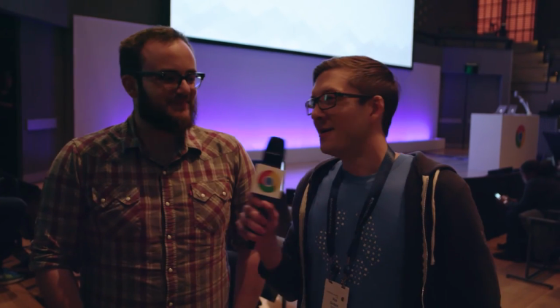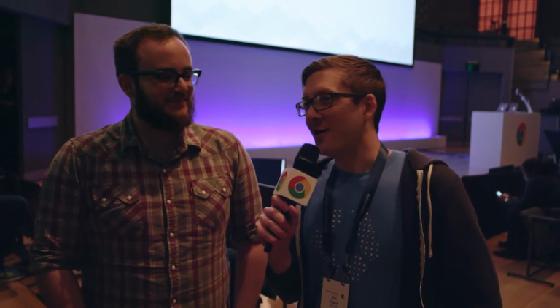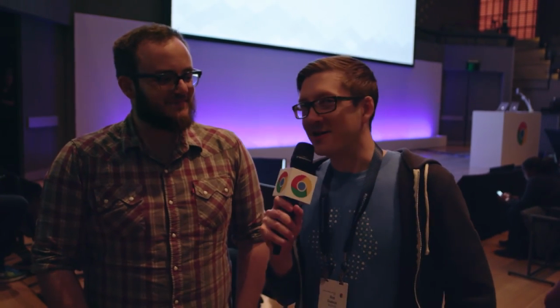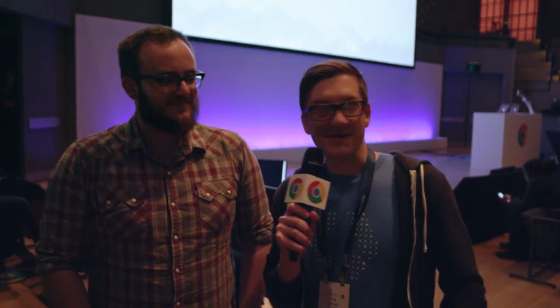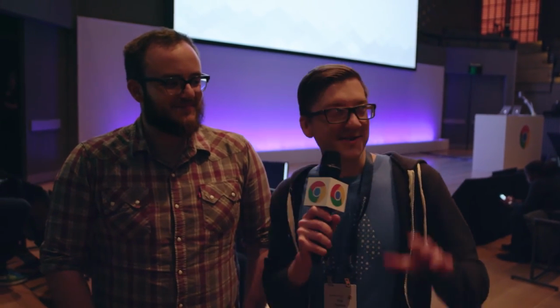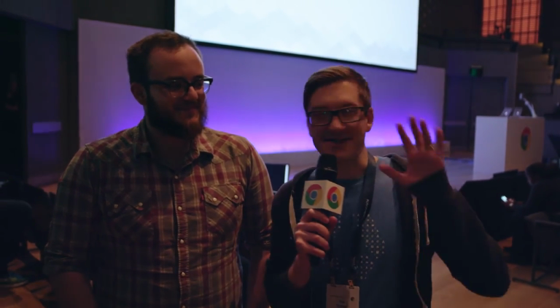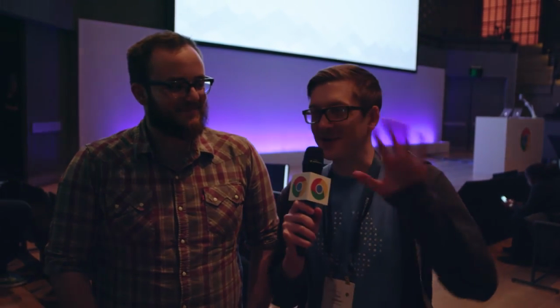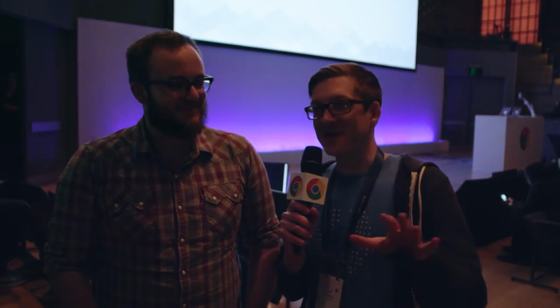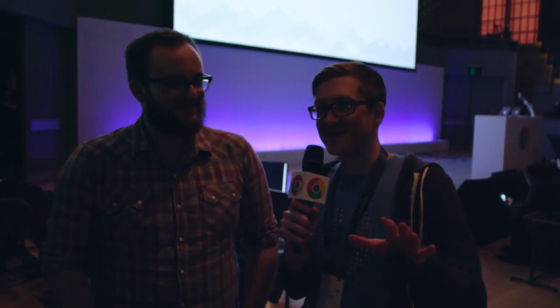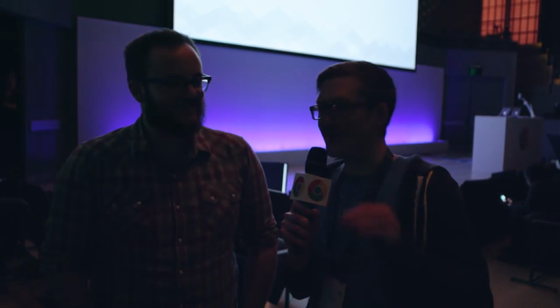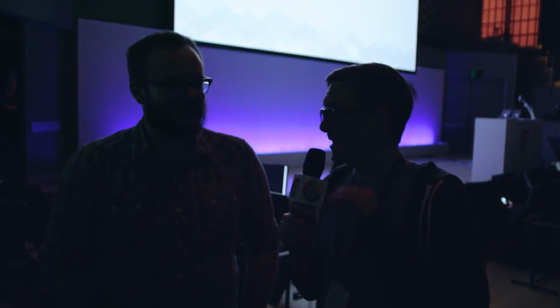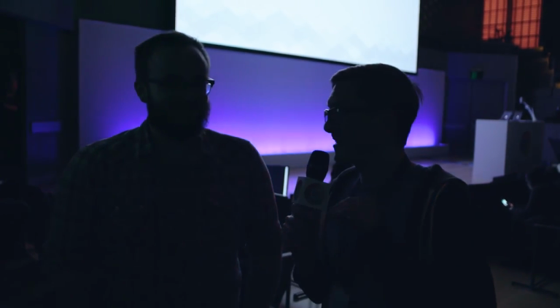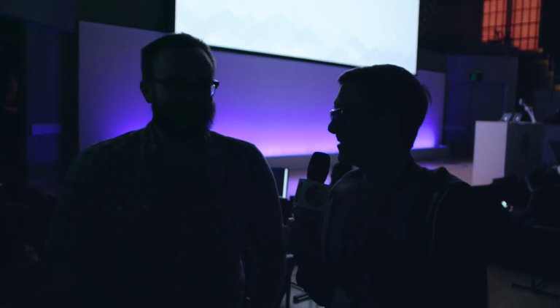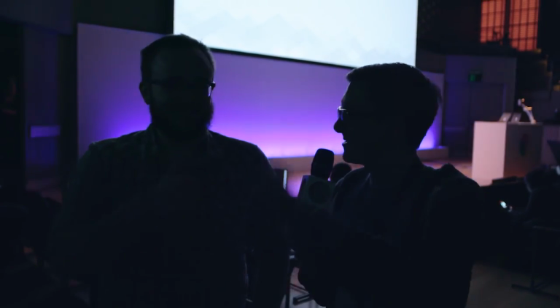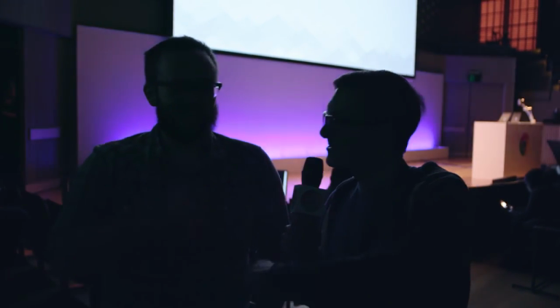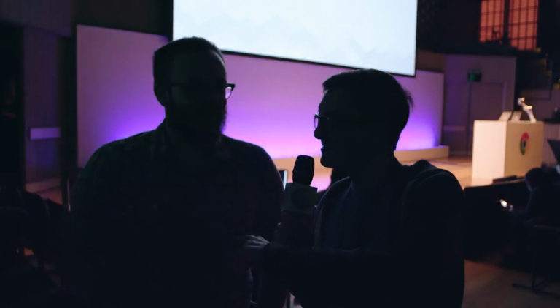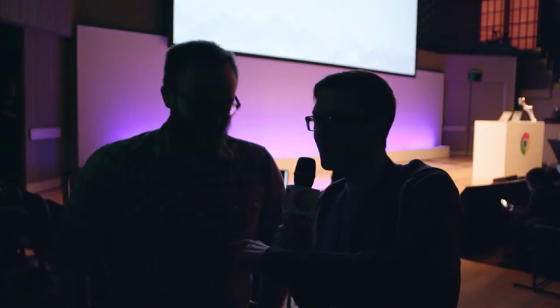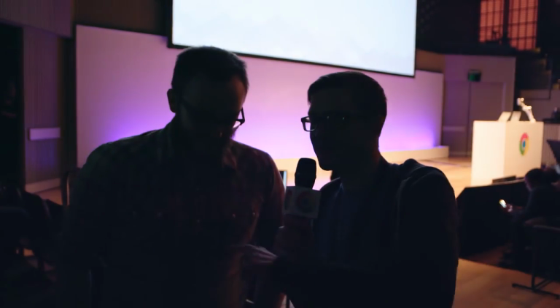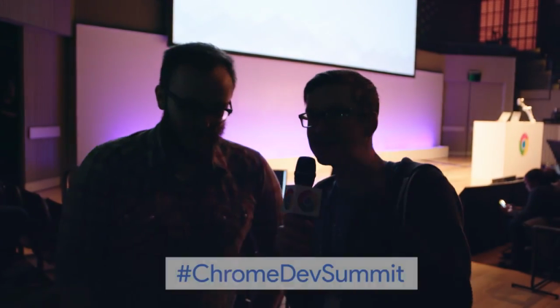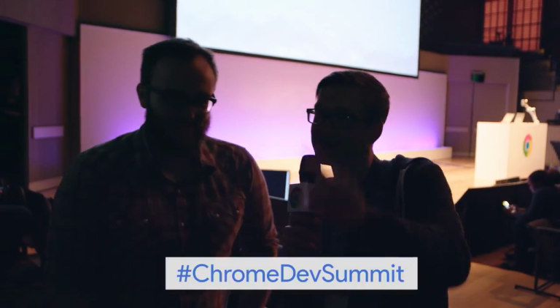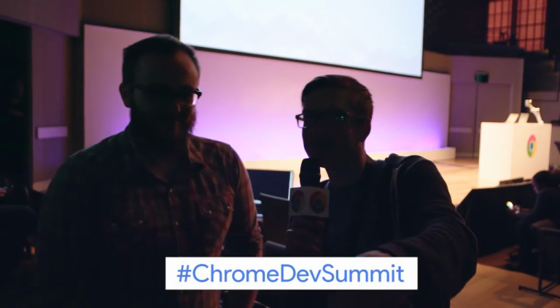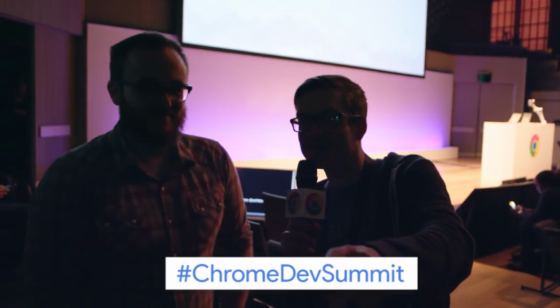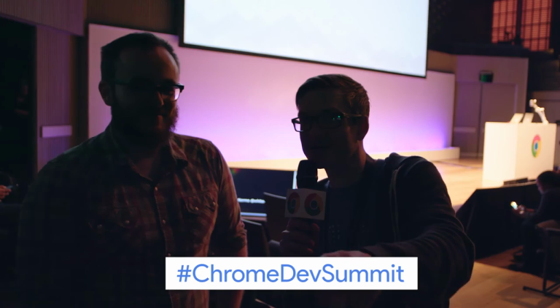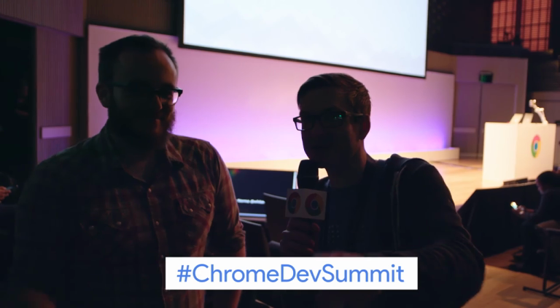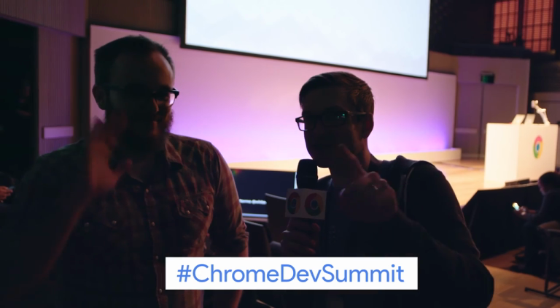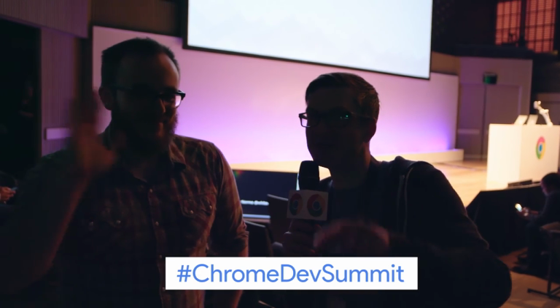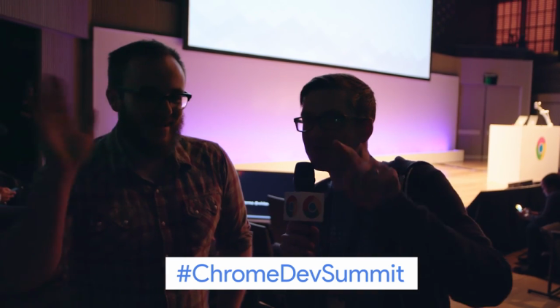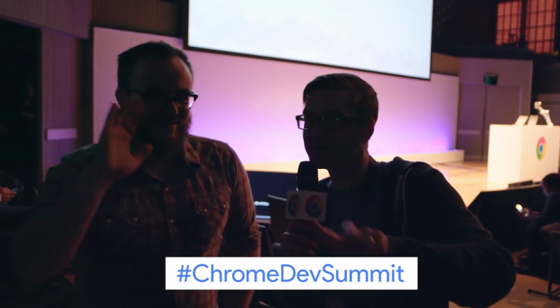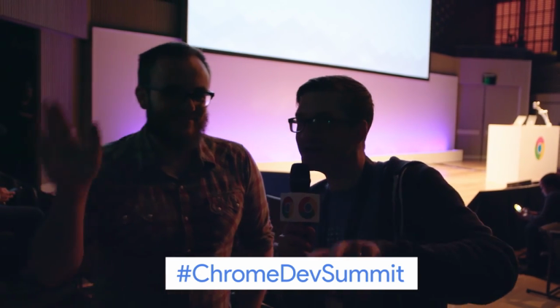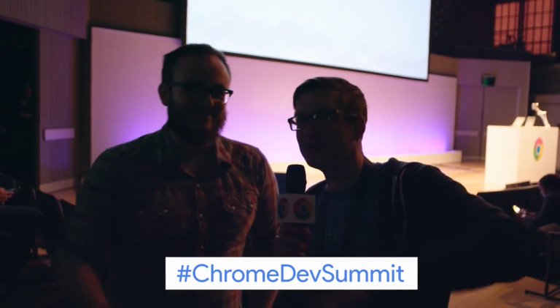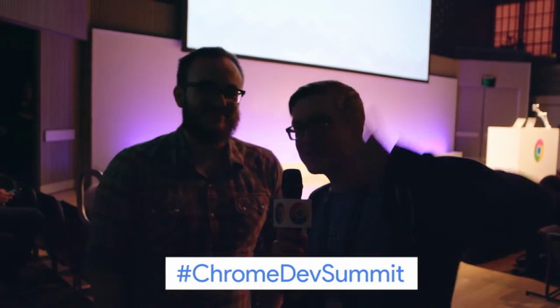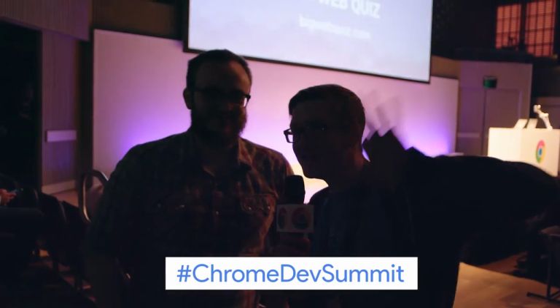It looks like the house lights are going down, so we're going to wrap it up. Patrick, thank you so much for being with us. Thank you so much for watching. Stay tuned for more day two. See ya.